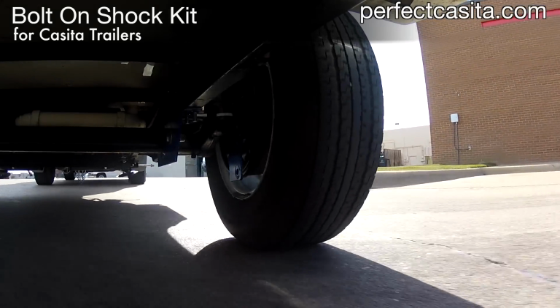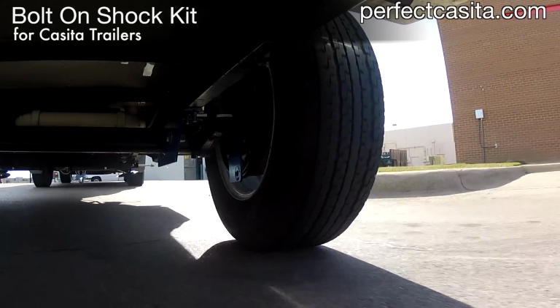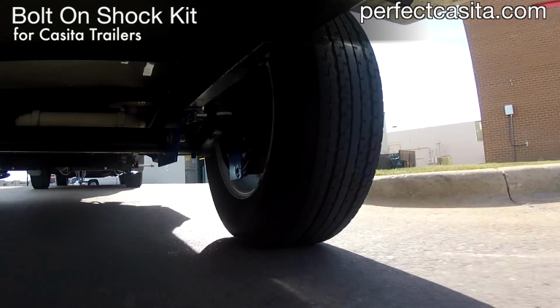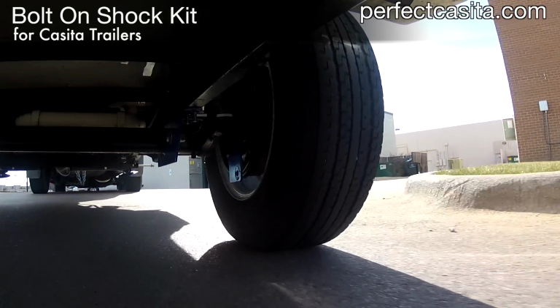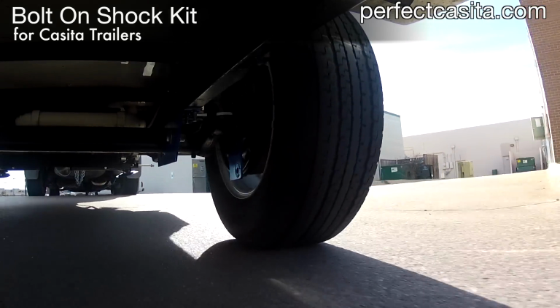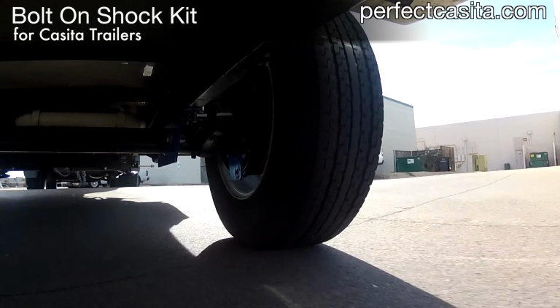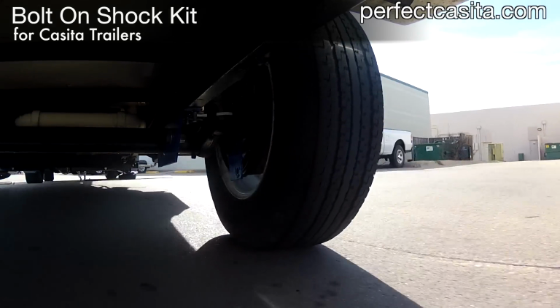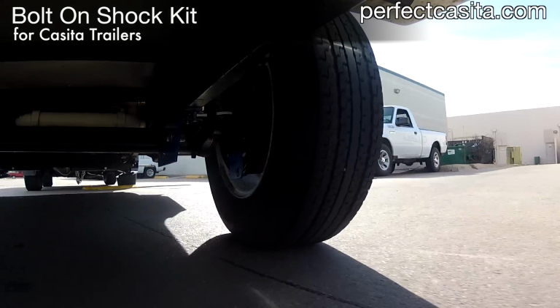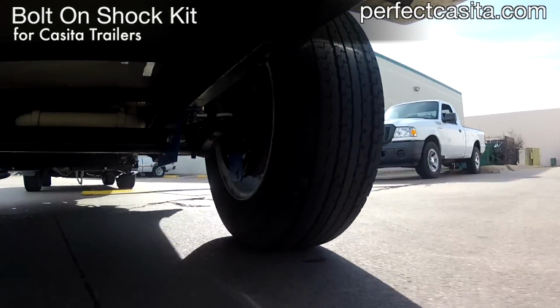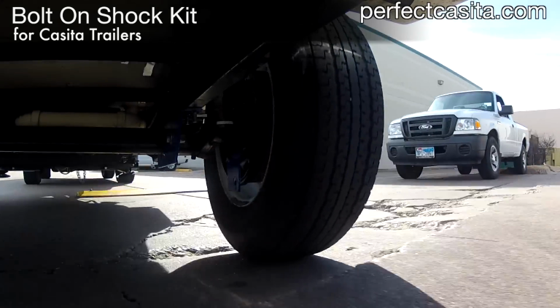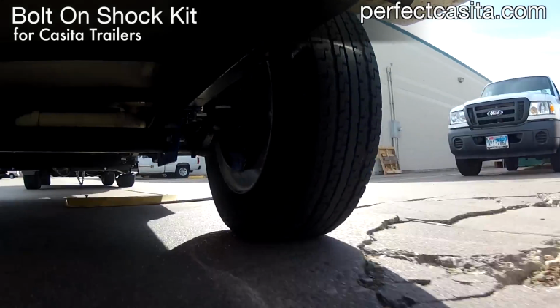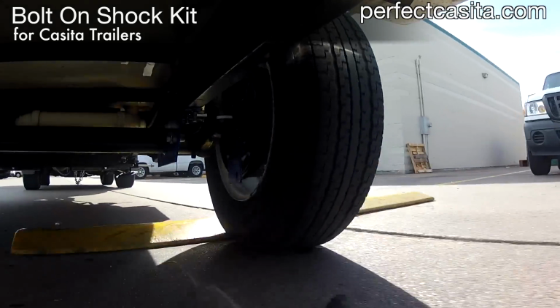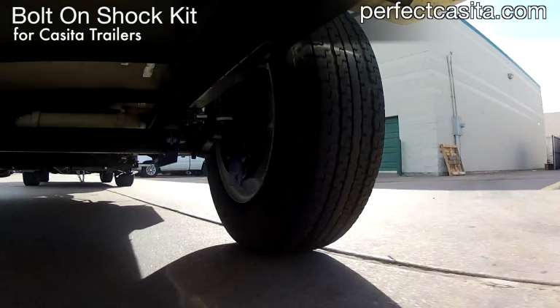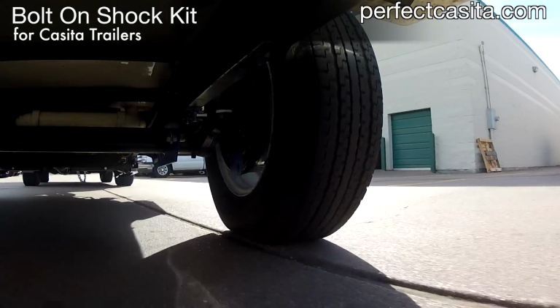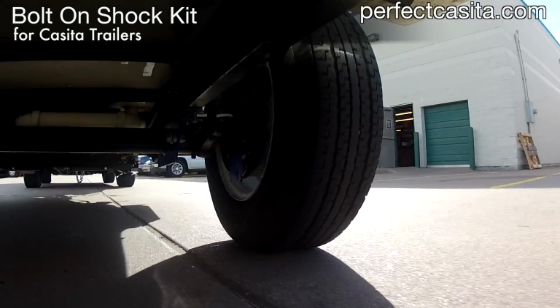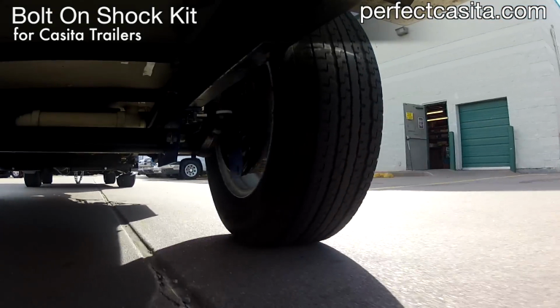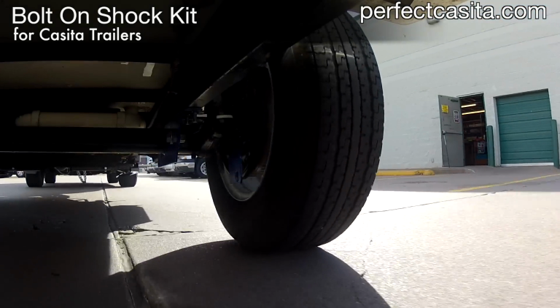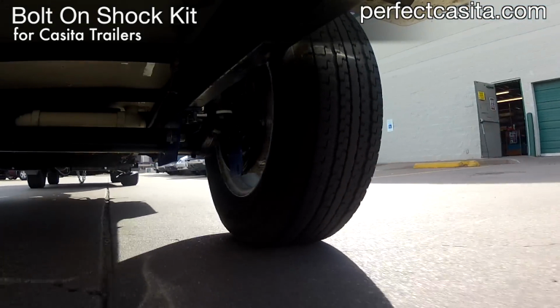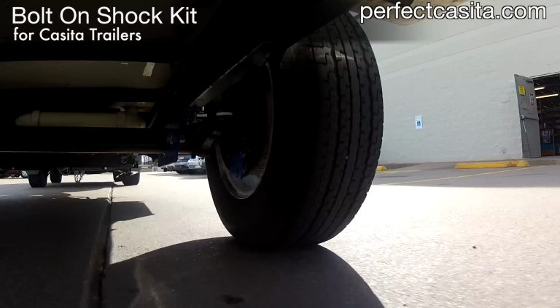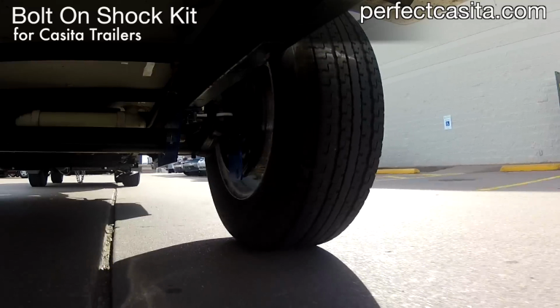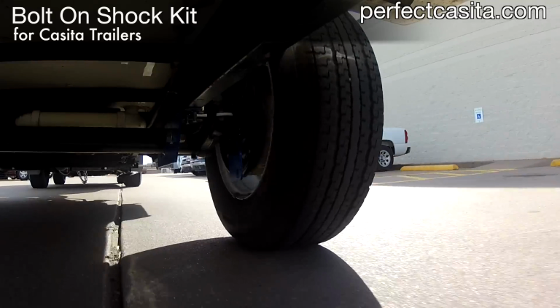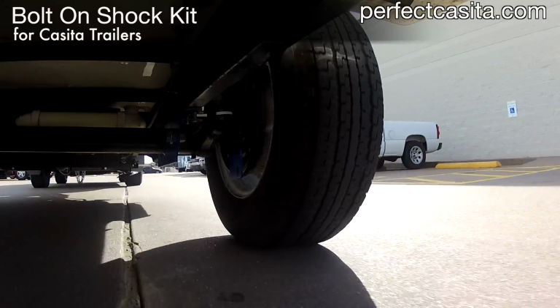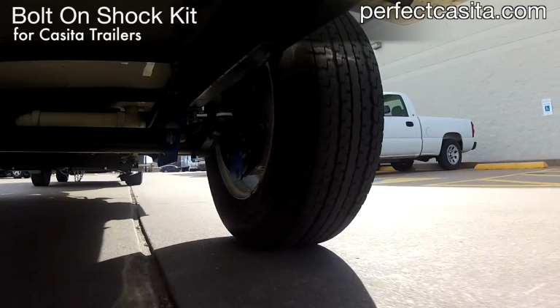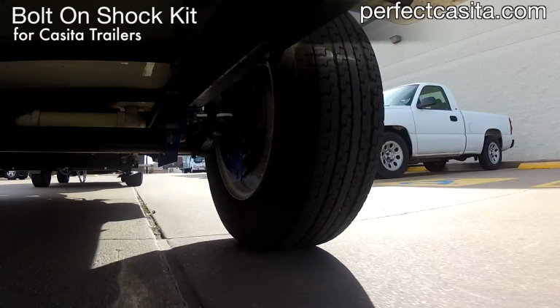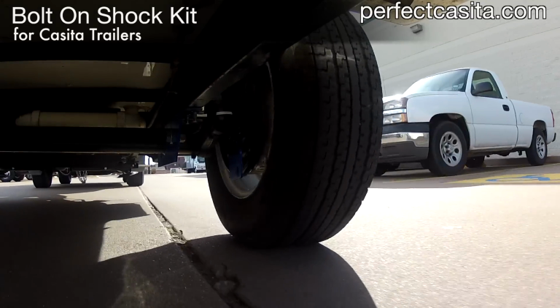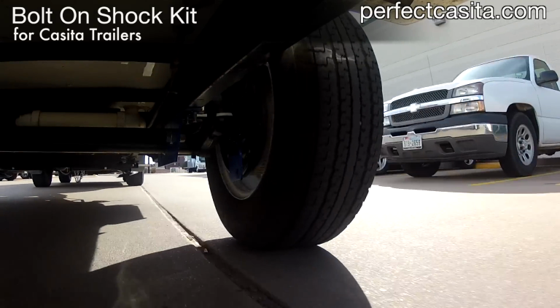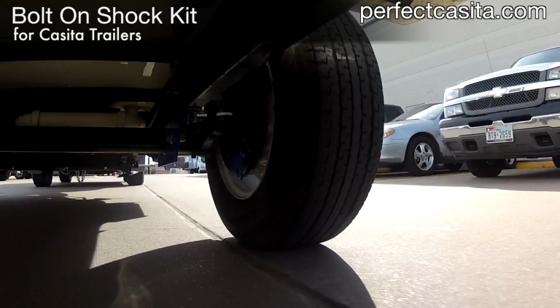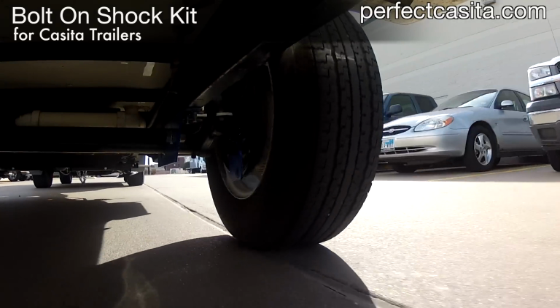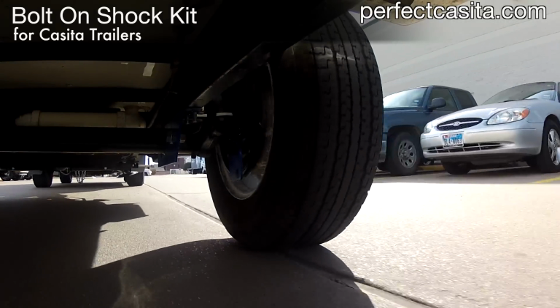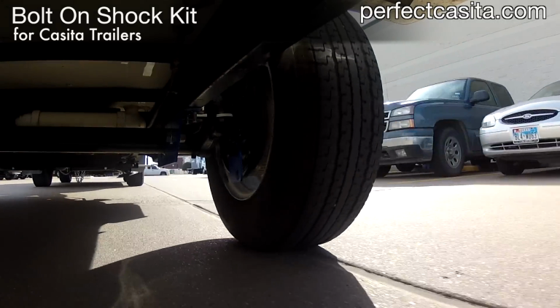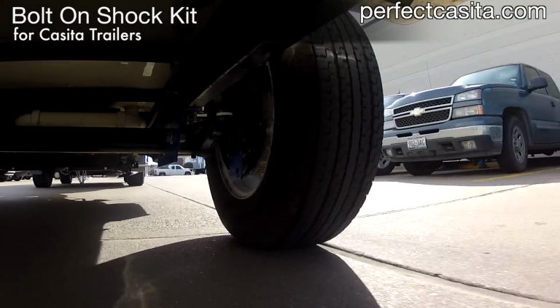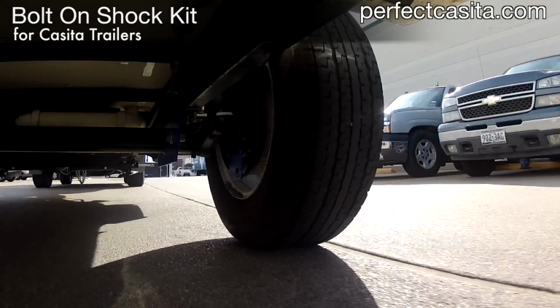While towing, you may not notice the motion, but your Casita and everything you've packed in it will.